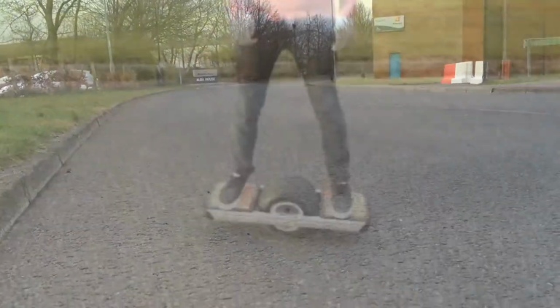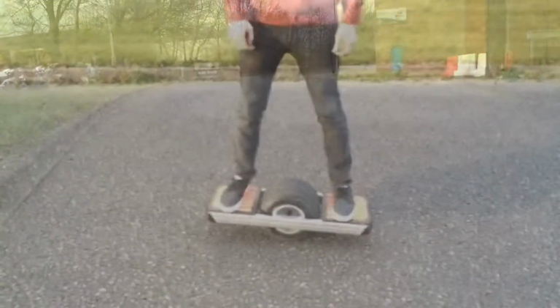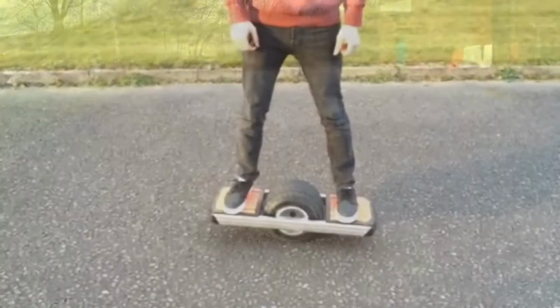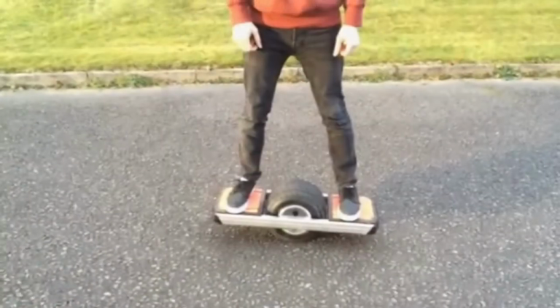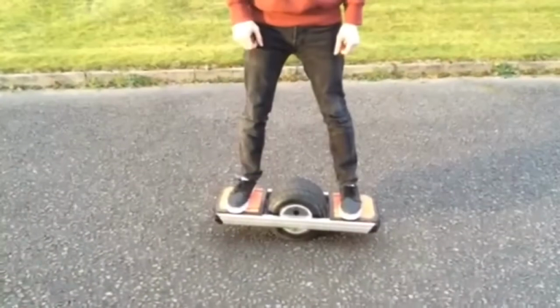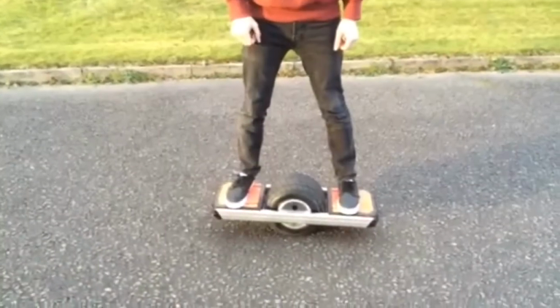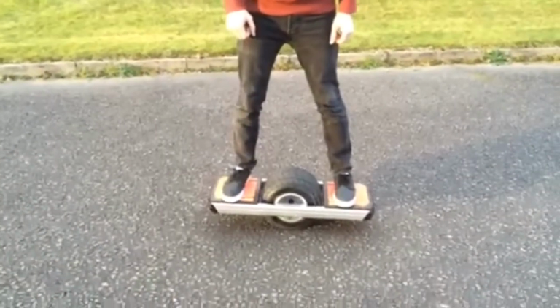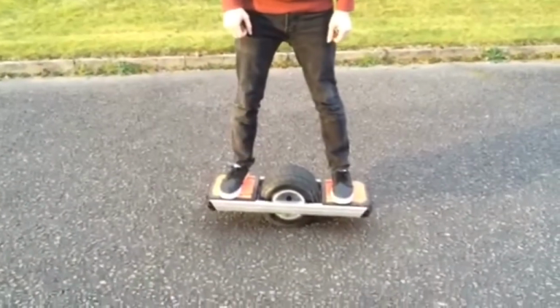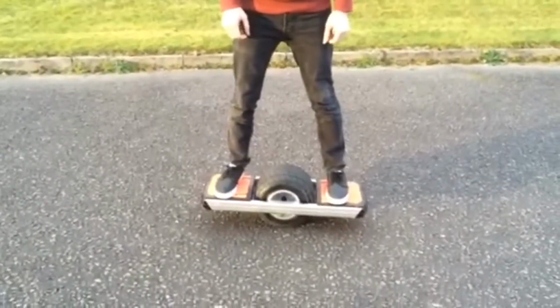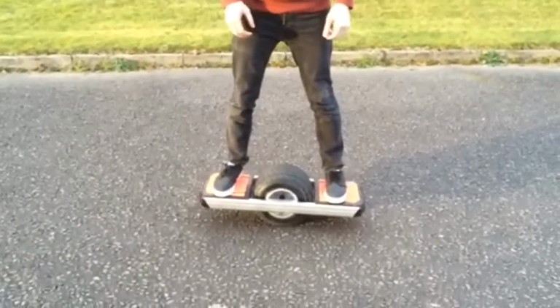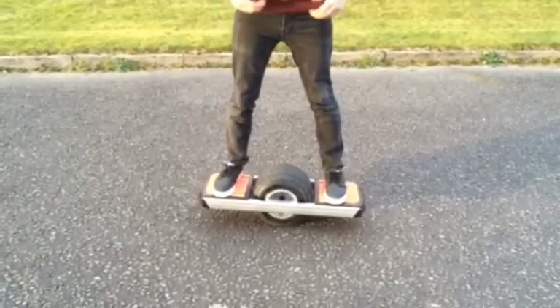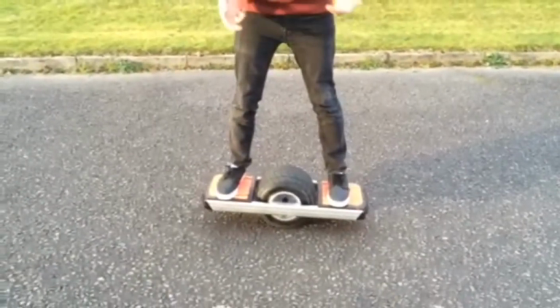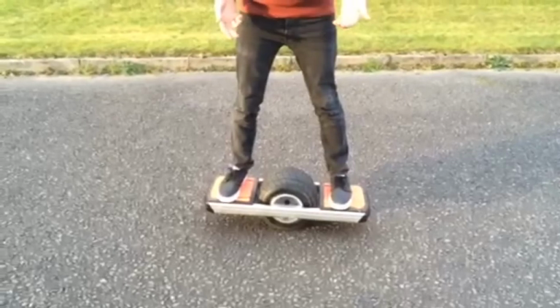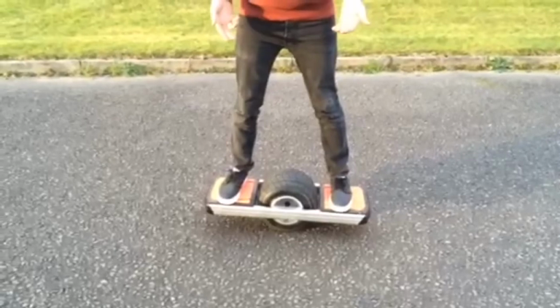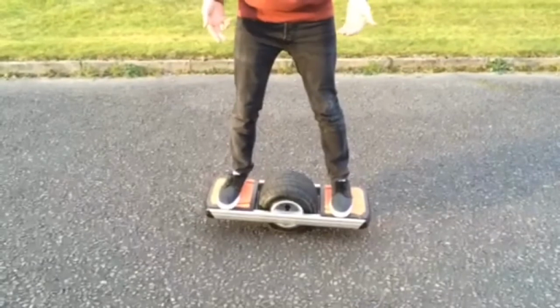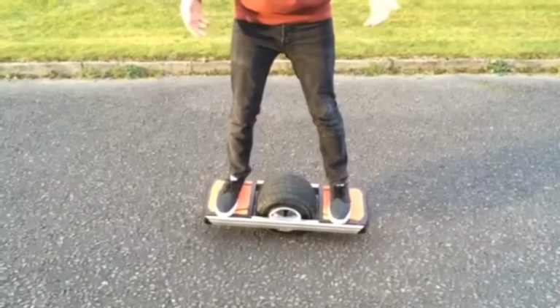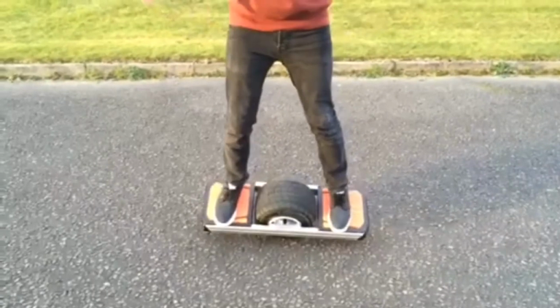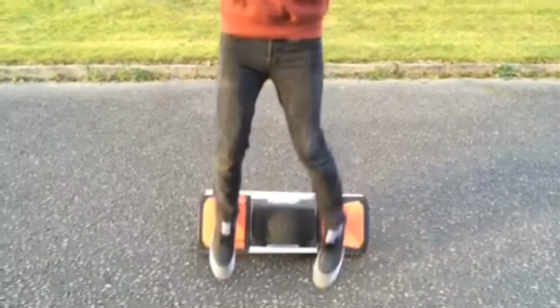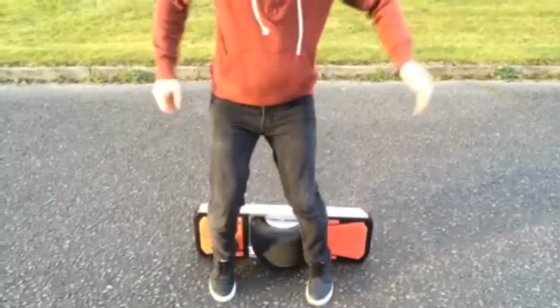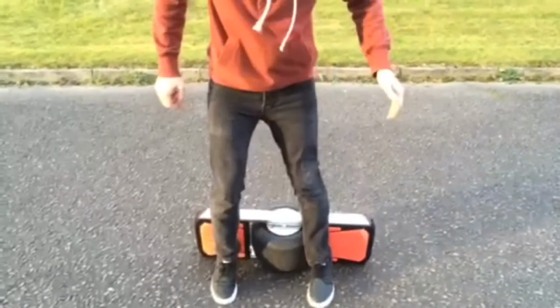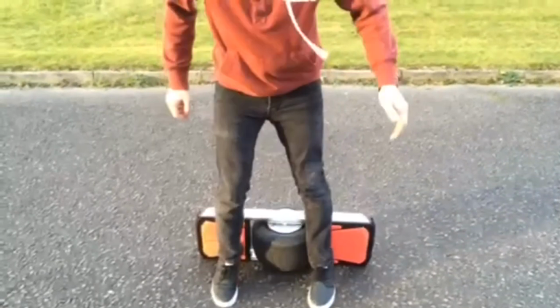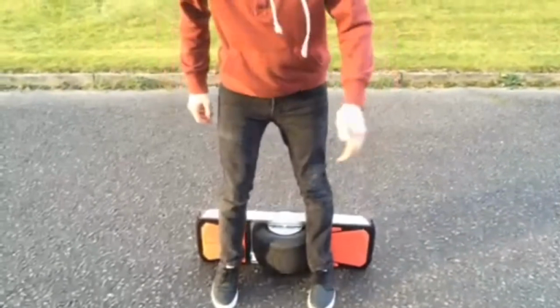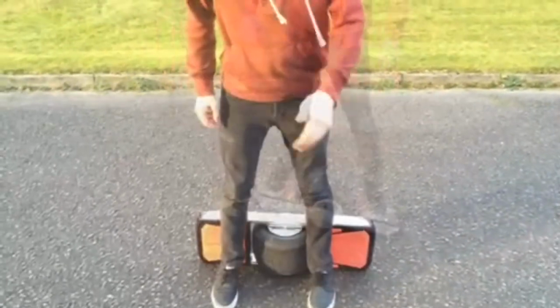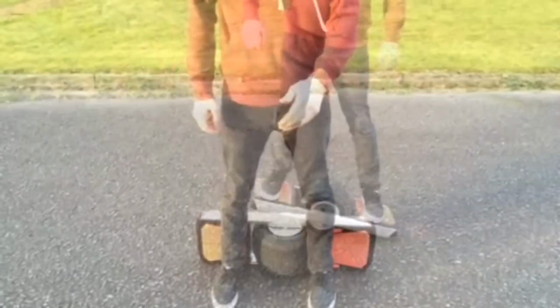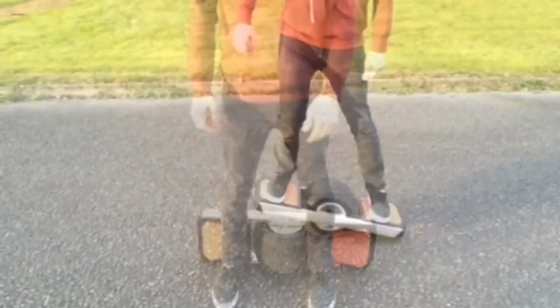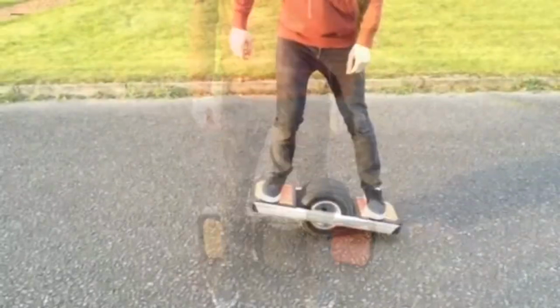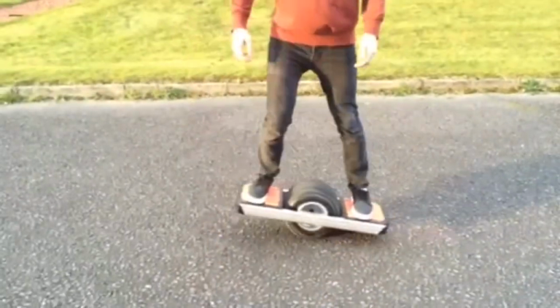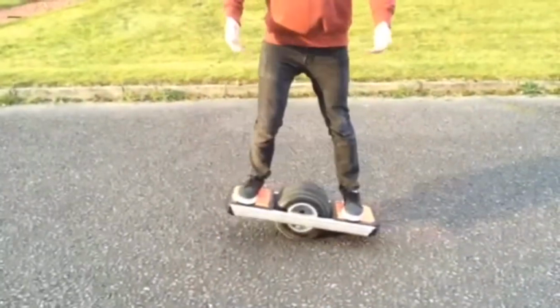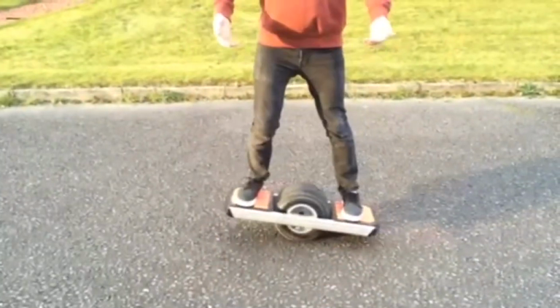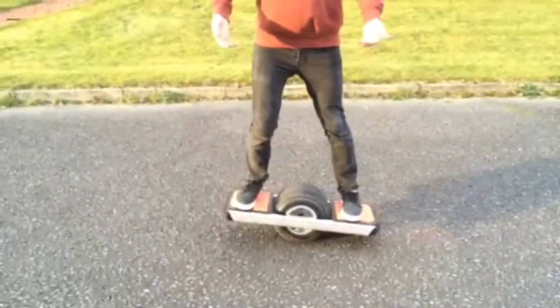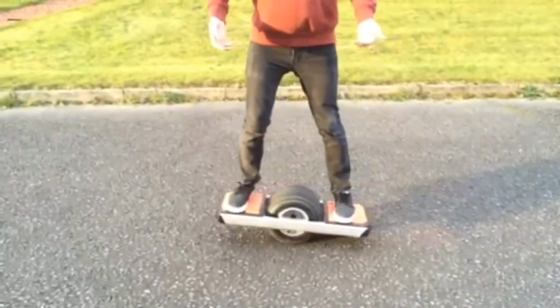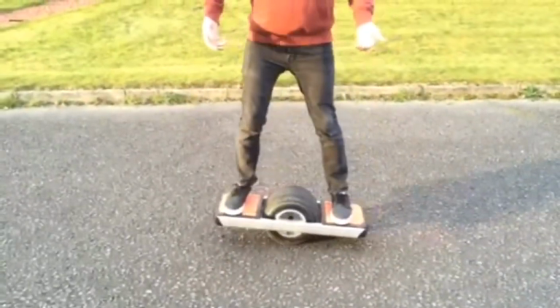To get off your Trotter Onewheel you would just lean forward as so and step off, or alternatively you could just jump off.